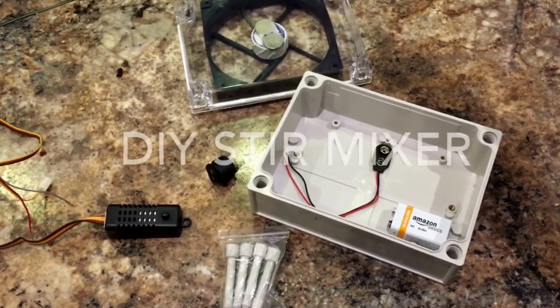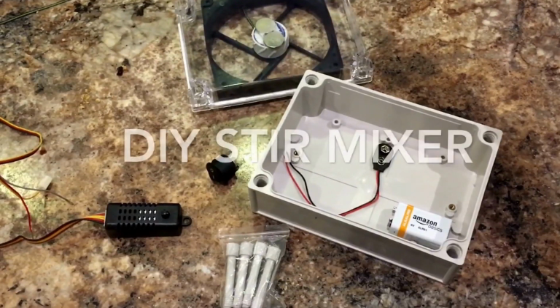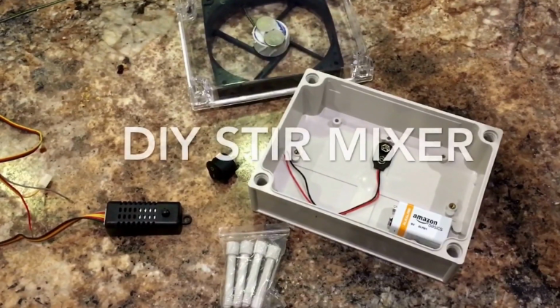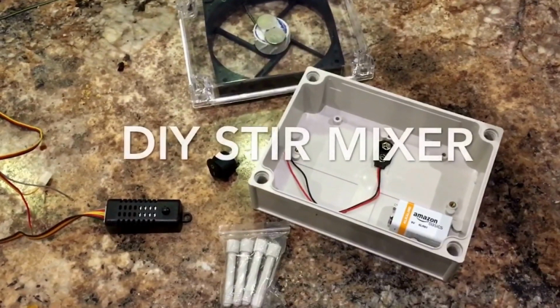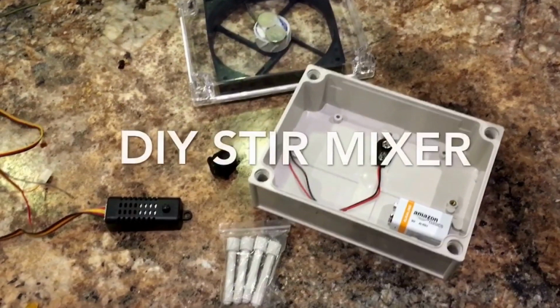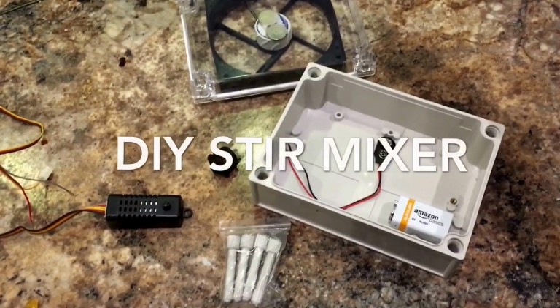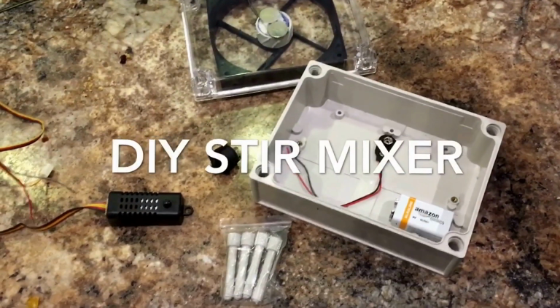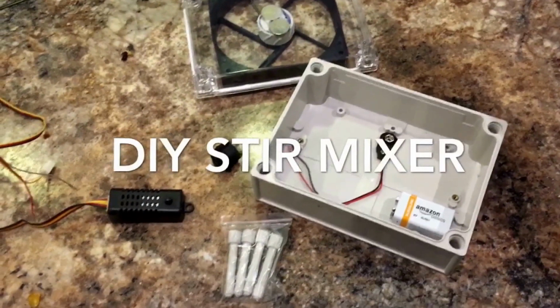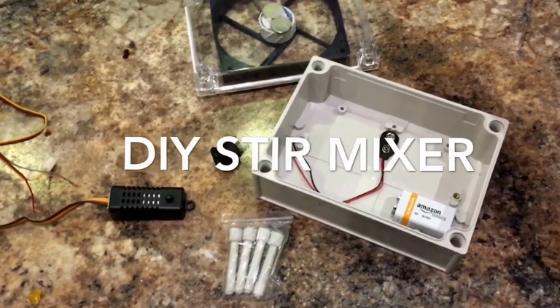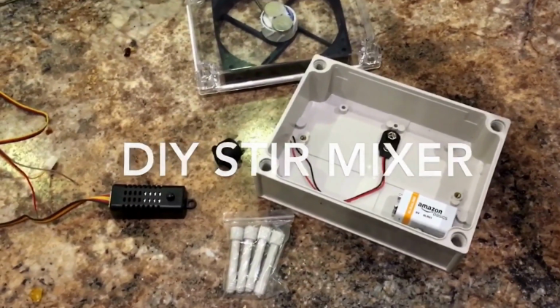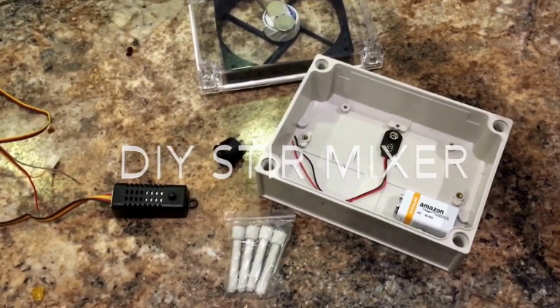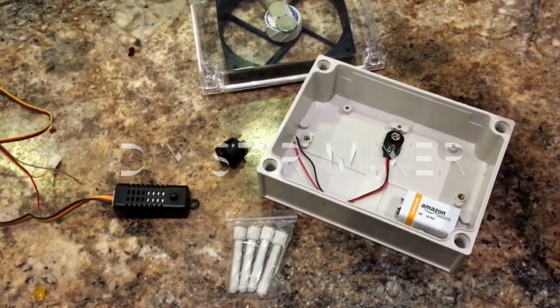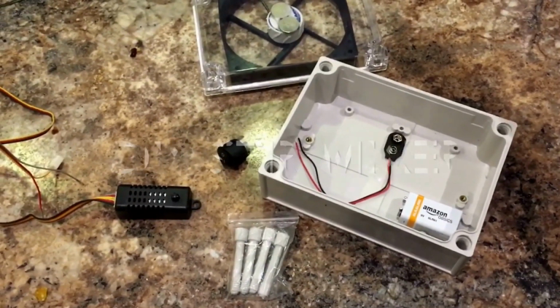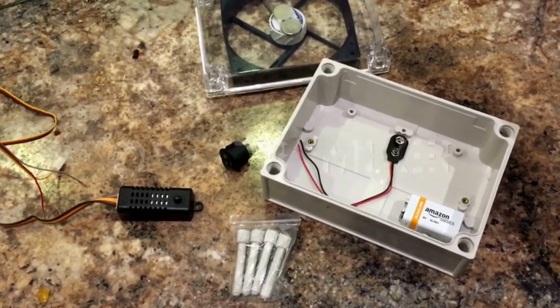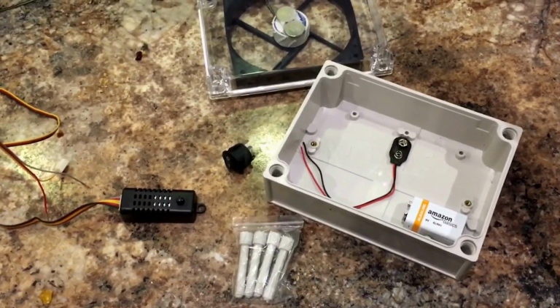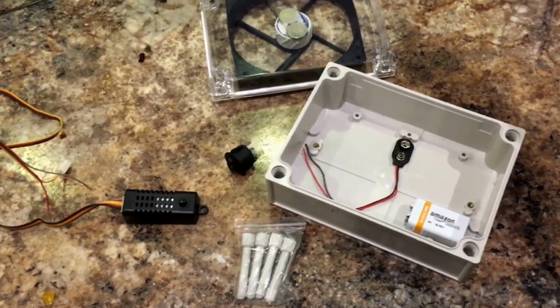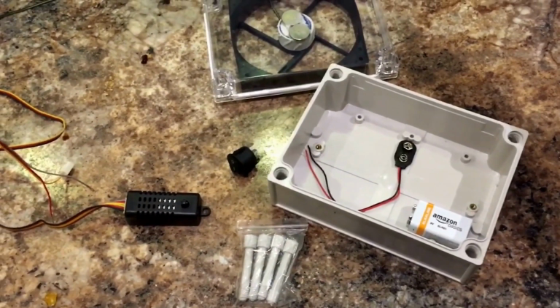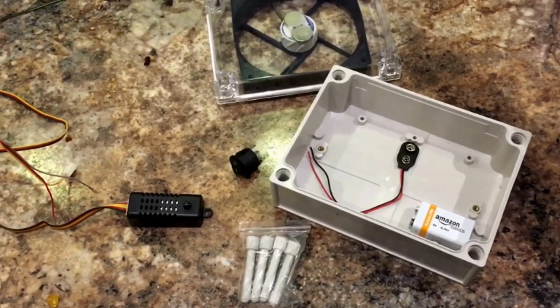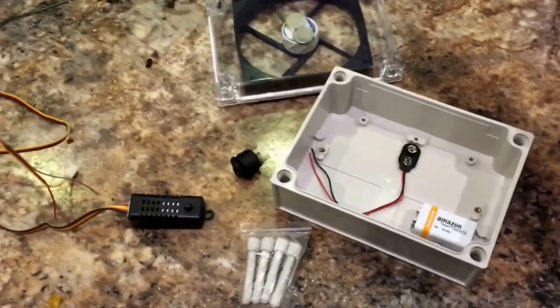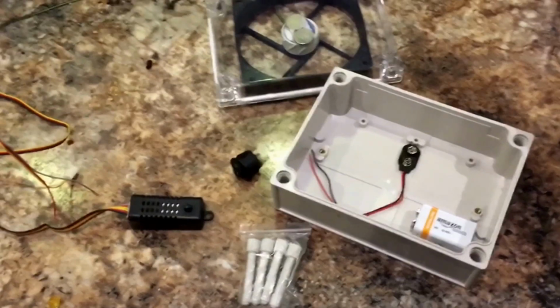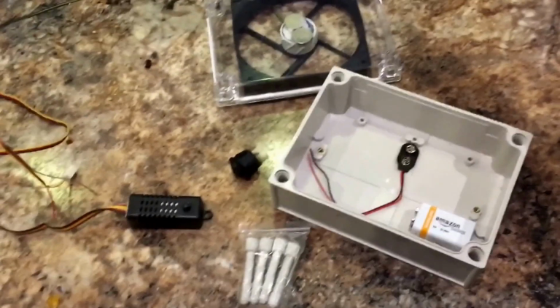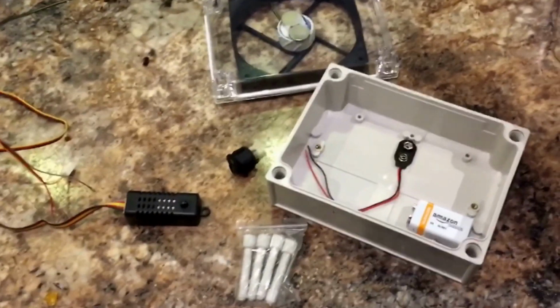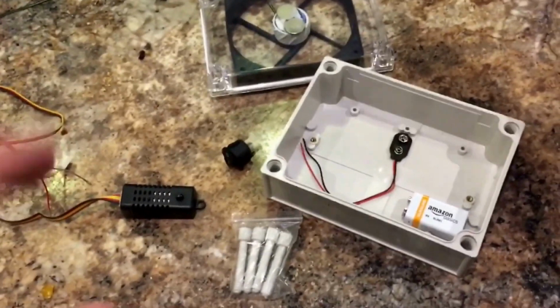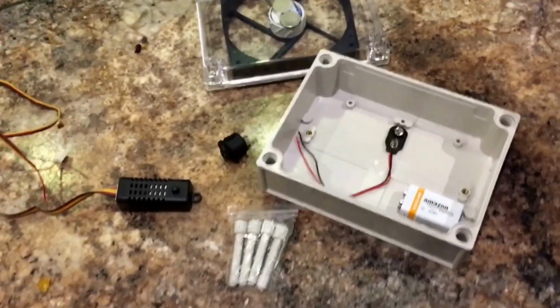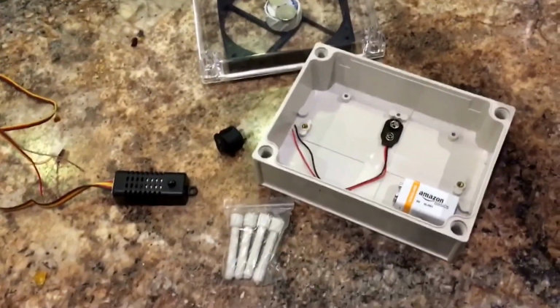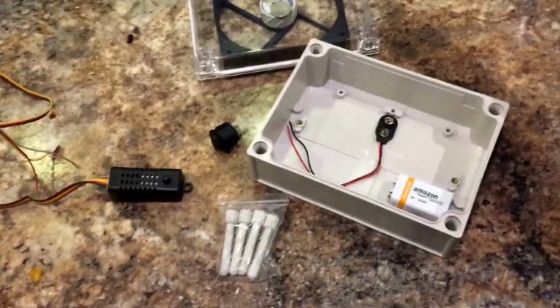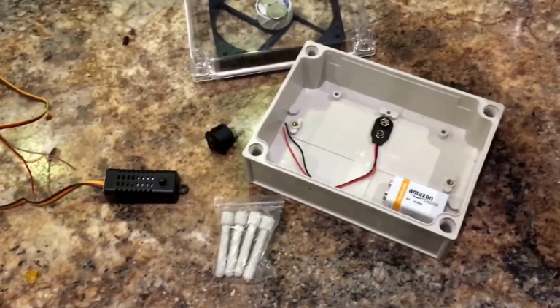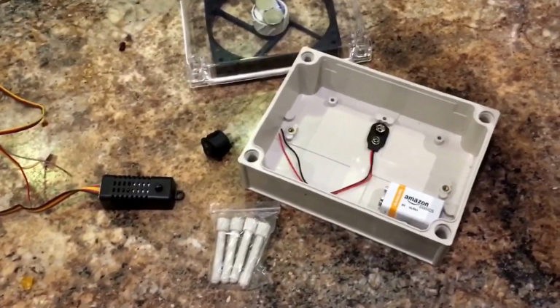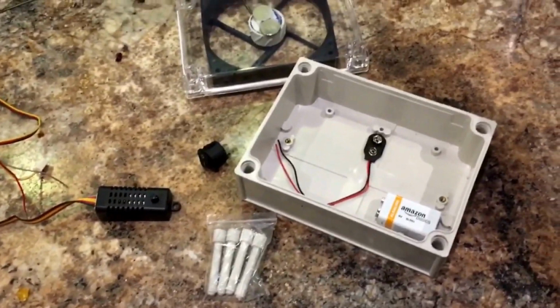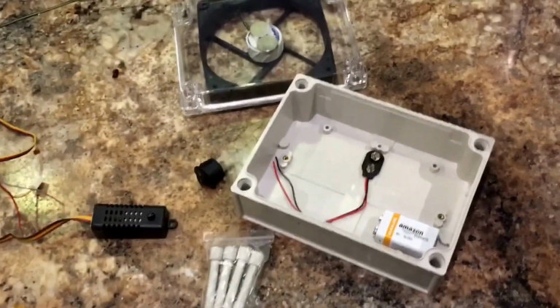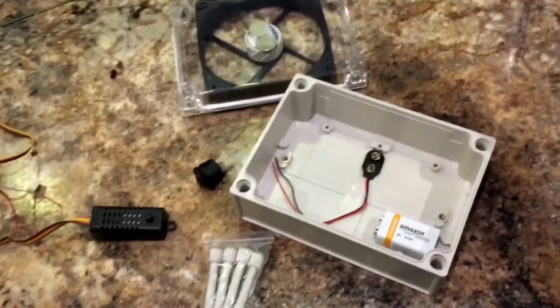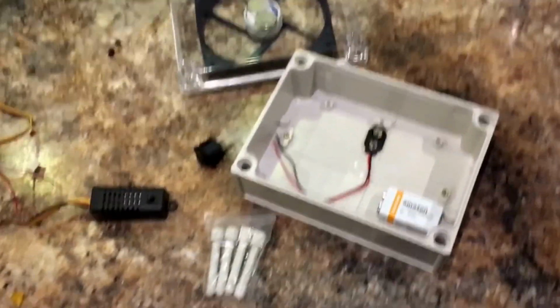Hey guys, Devin with fishtankprojects.com, and I'm just going to show you guys how to make a DIY stir plate.